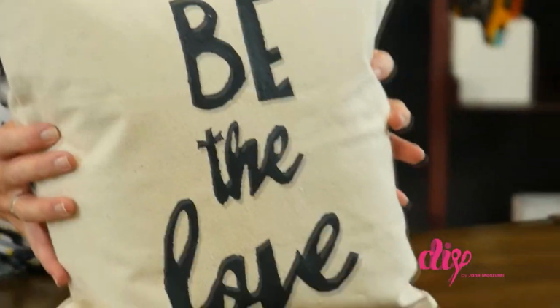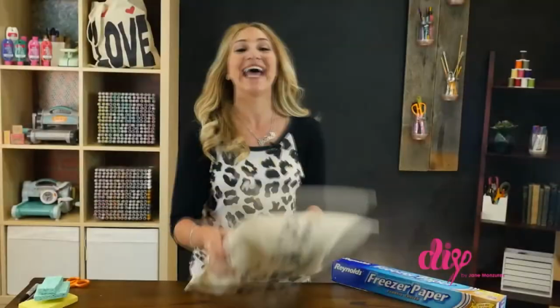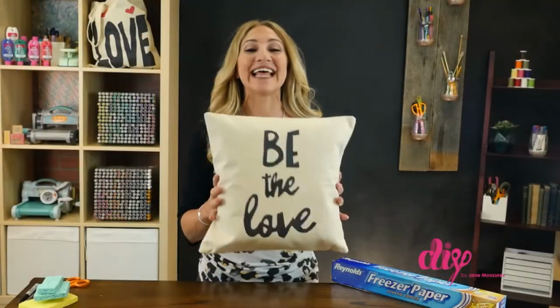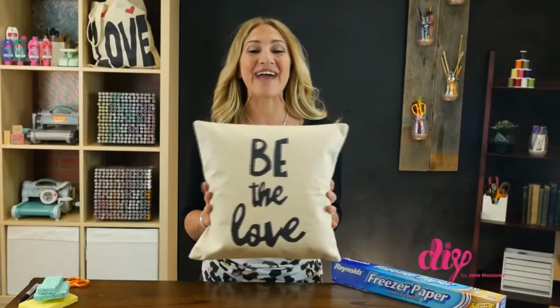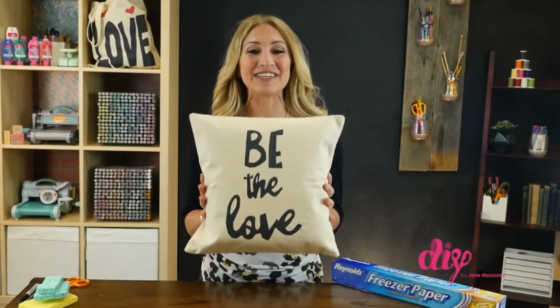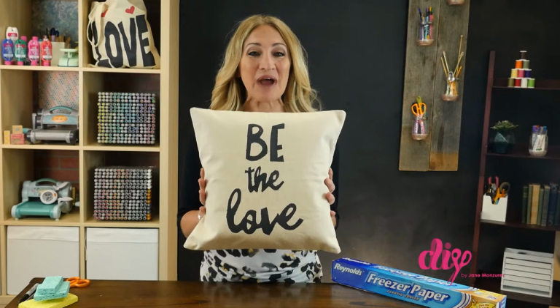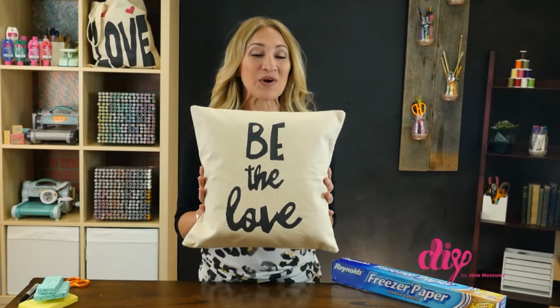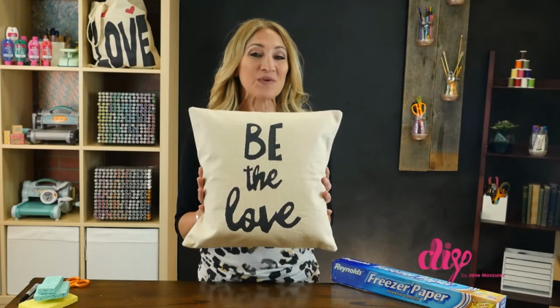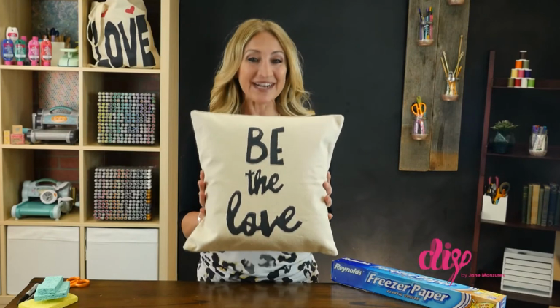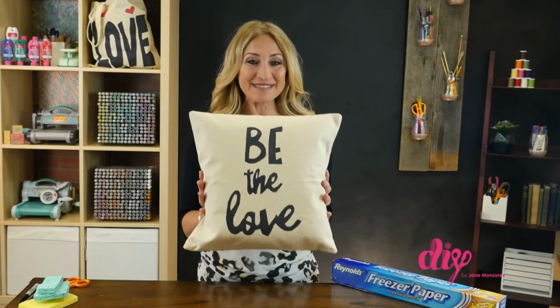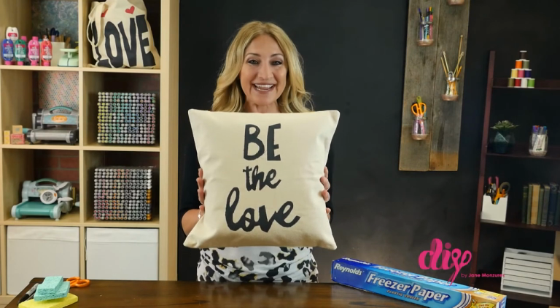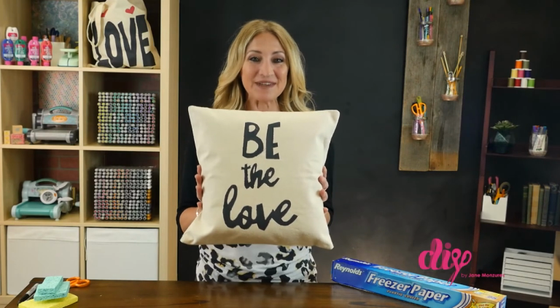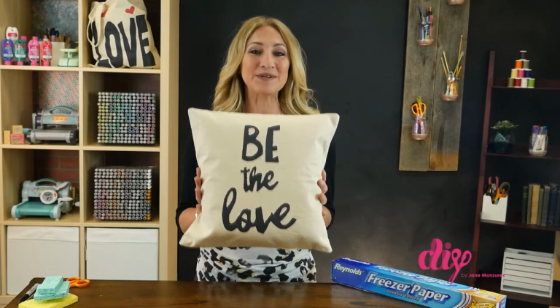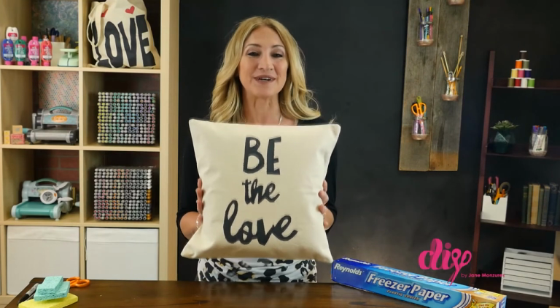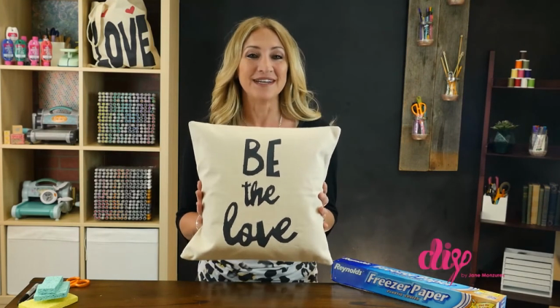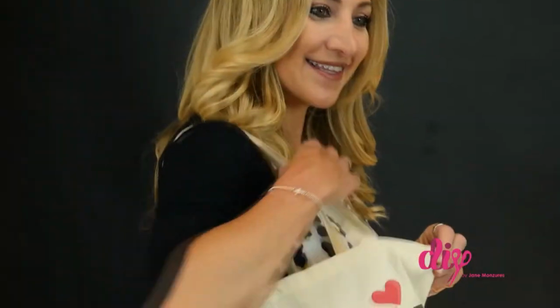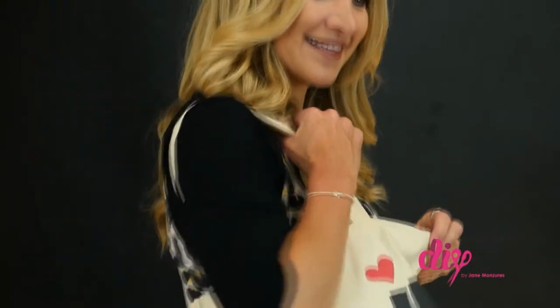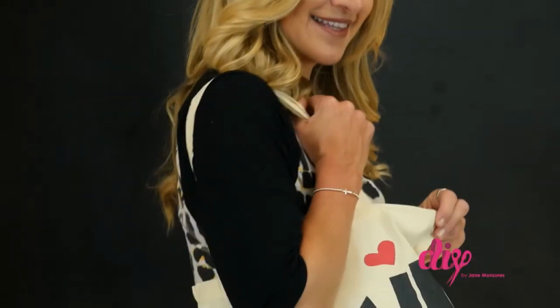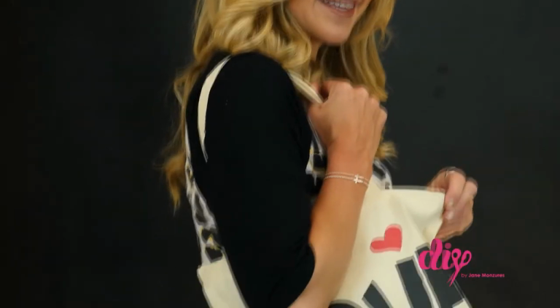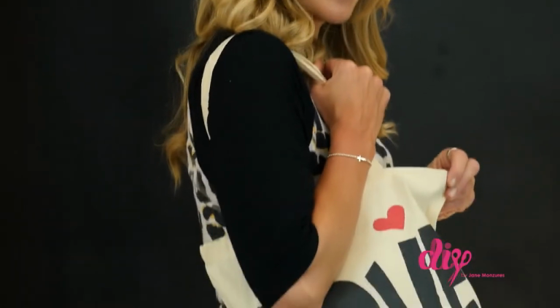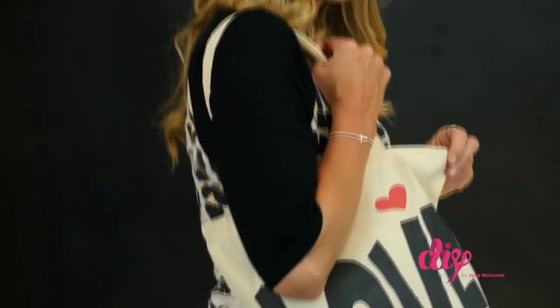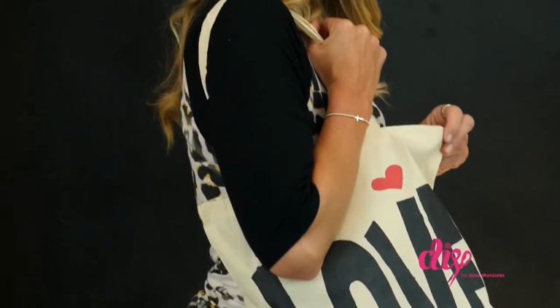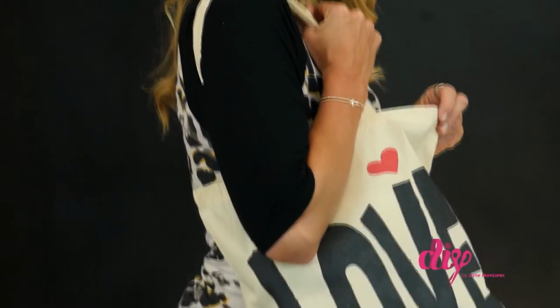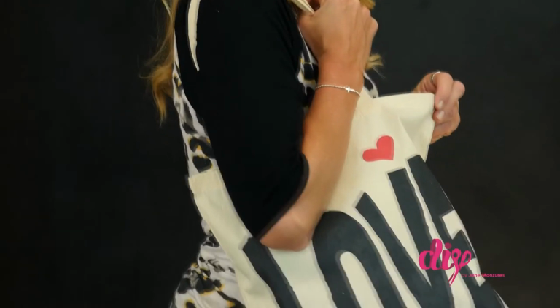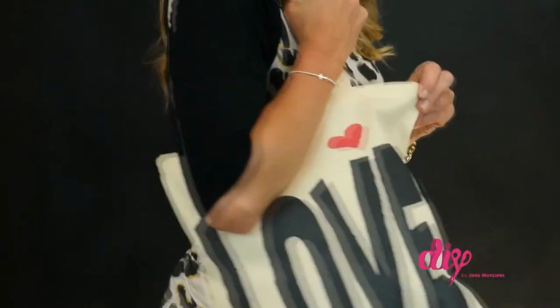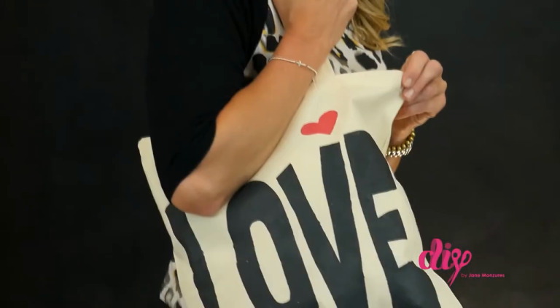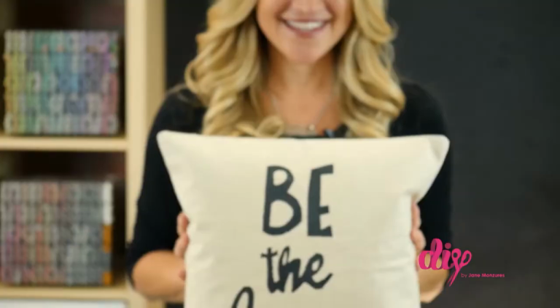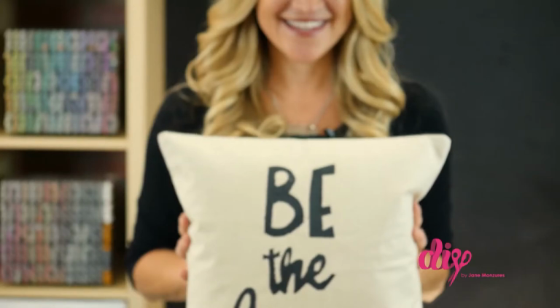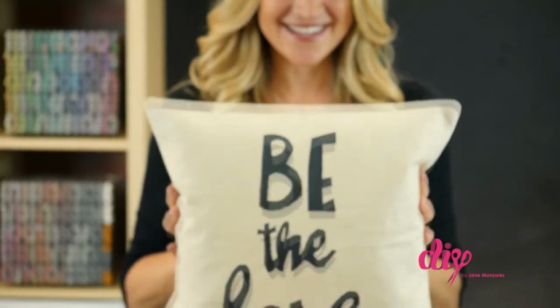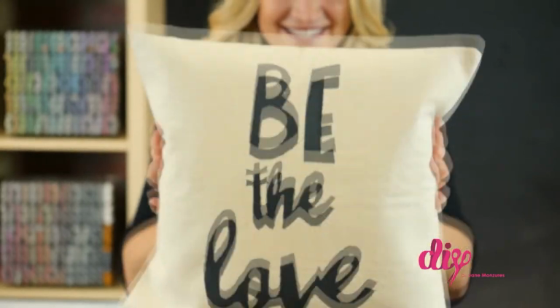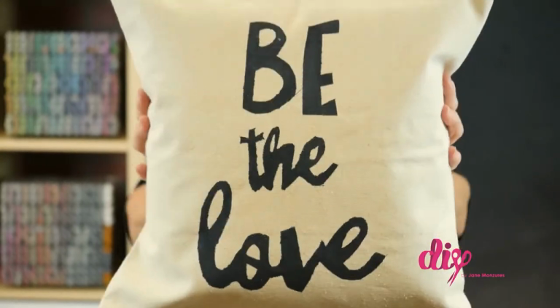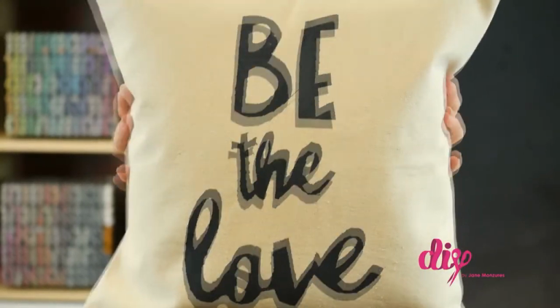And like magic, you have your own custom-made home decor. It works great with canvas tote bags too. It's just that easy.